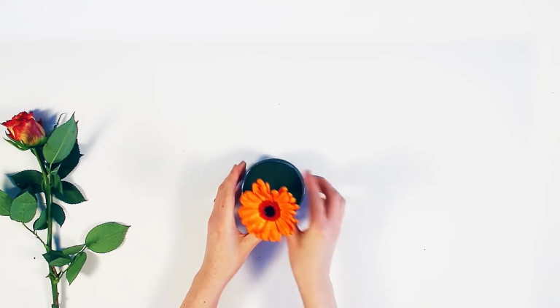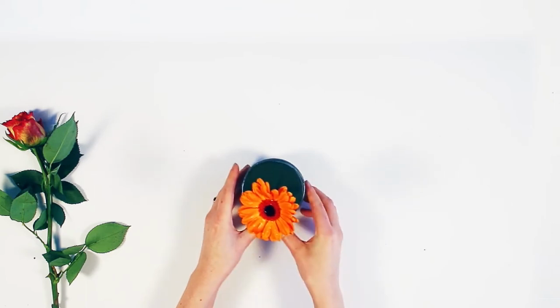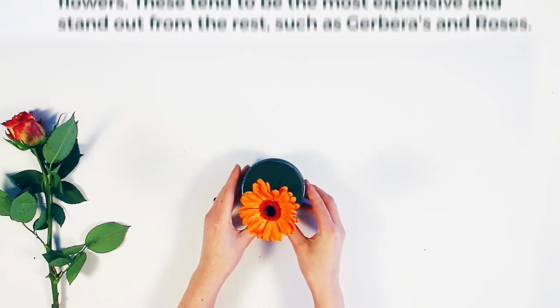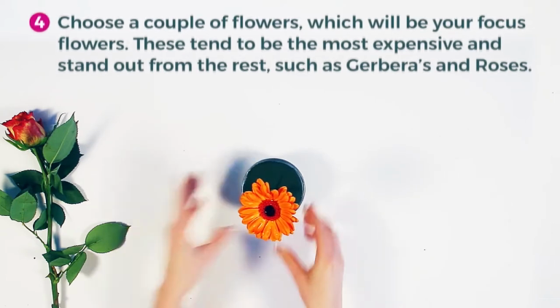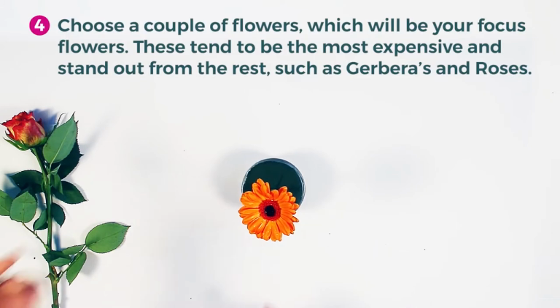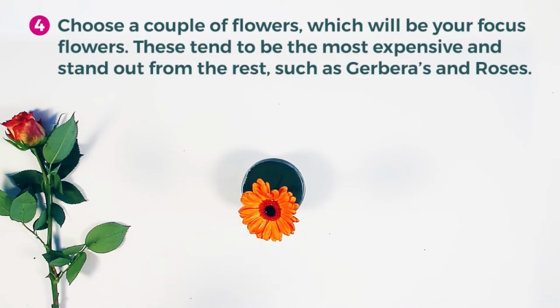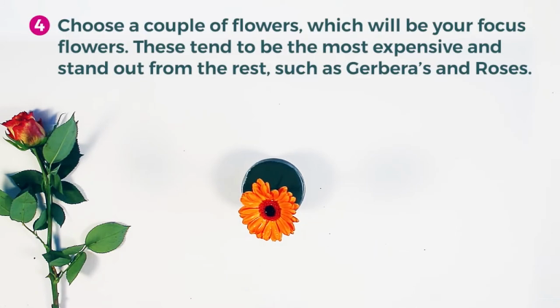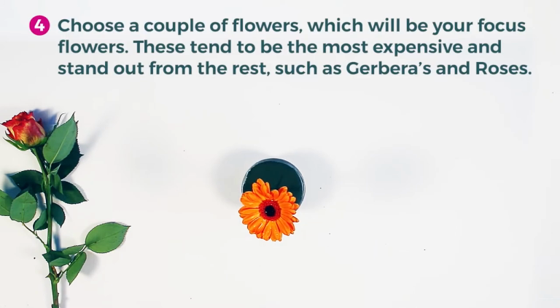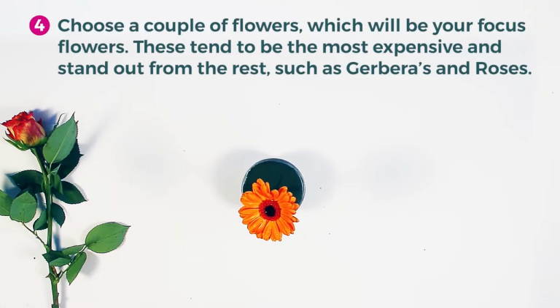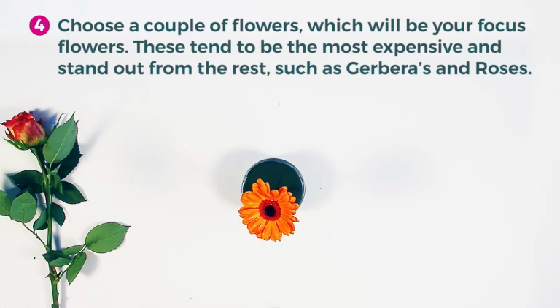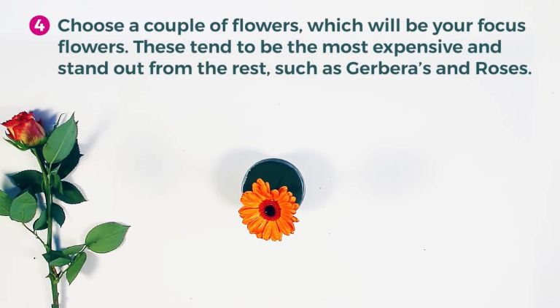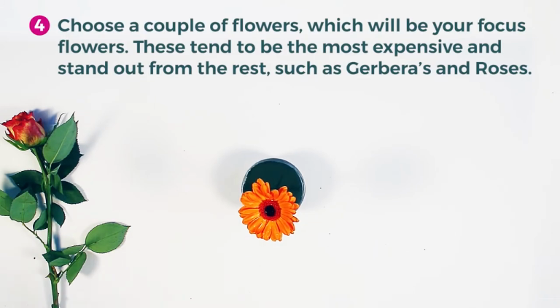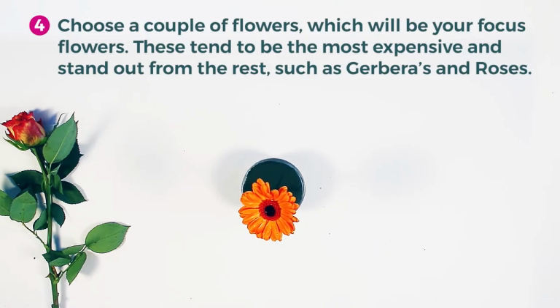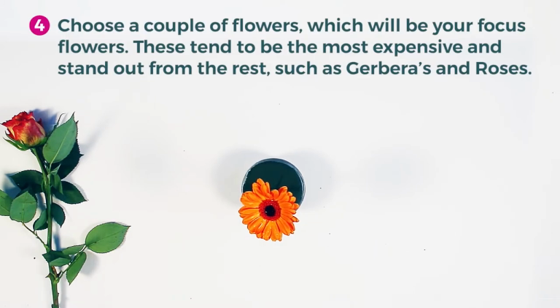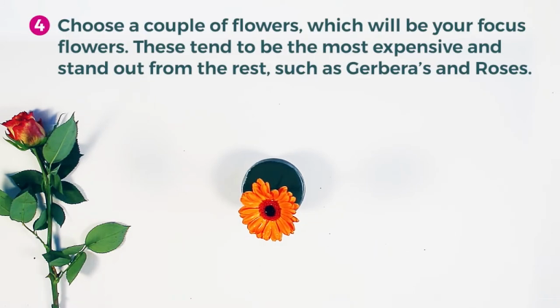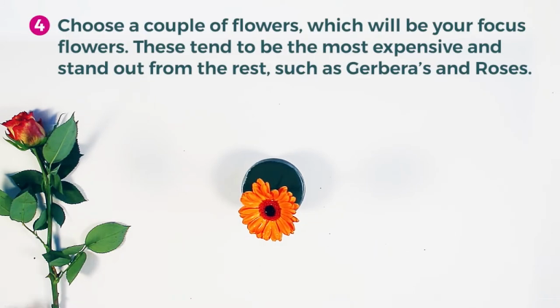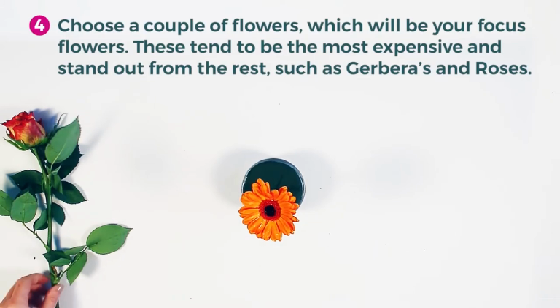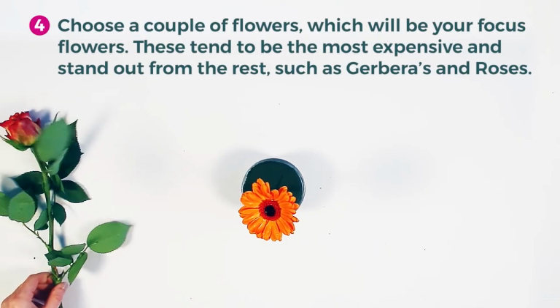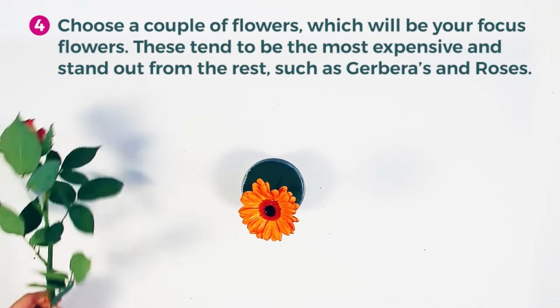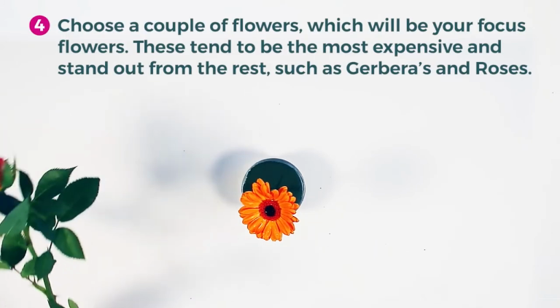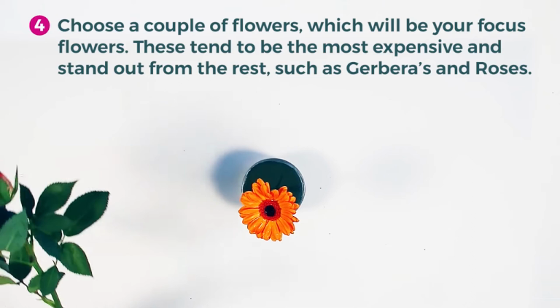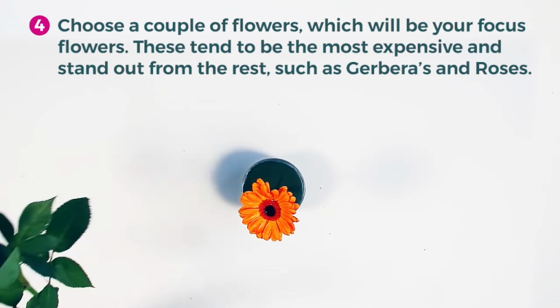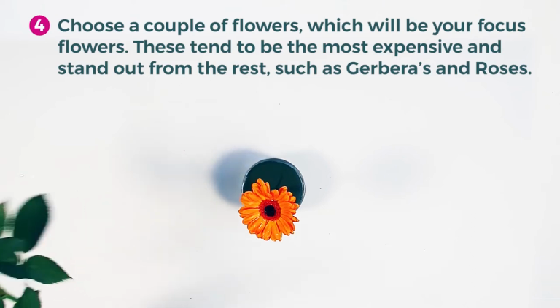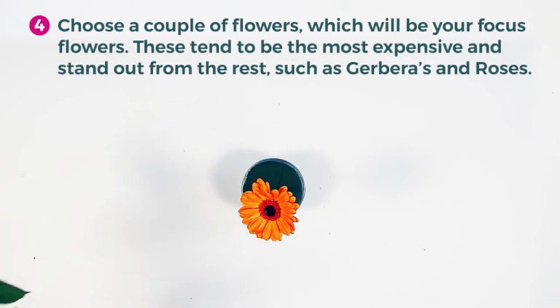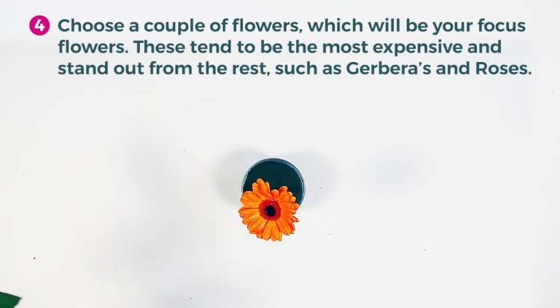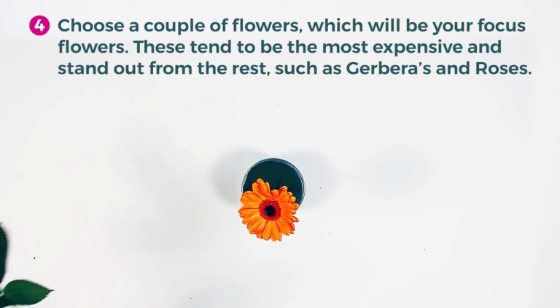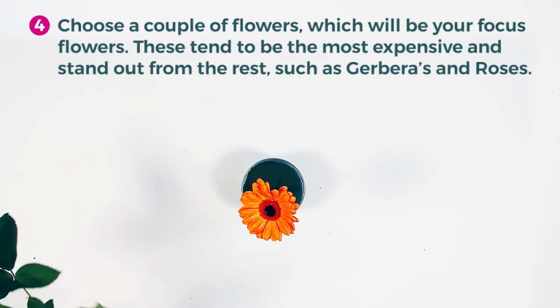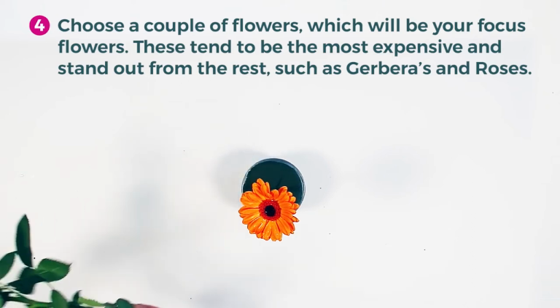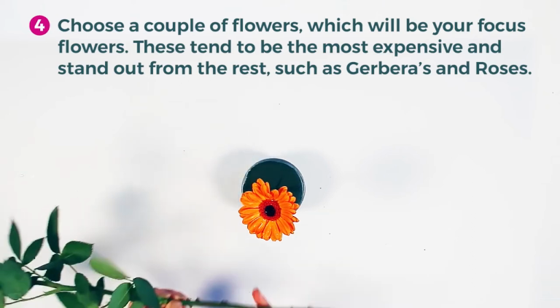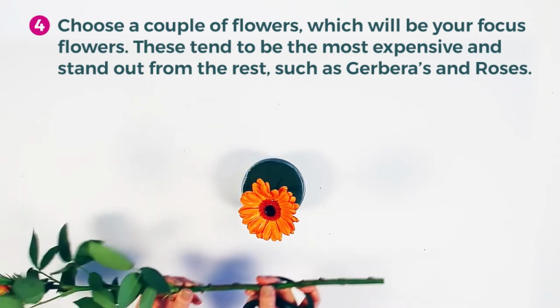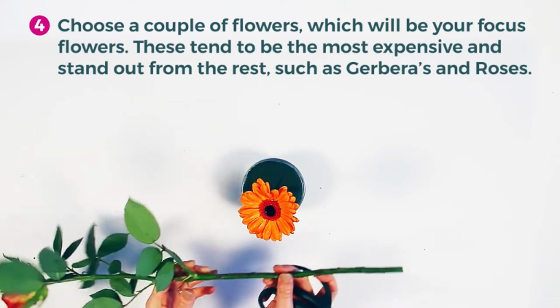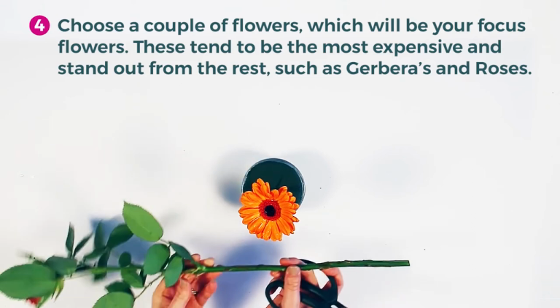Choose a couple of flowers which will be your focus flowers. These tend to be the most expensive and stand out from the rest.